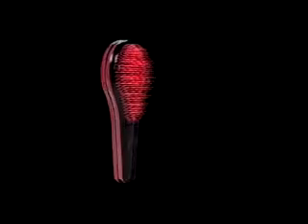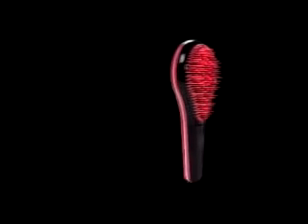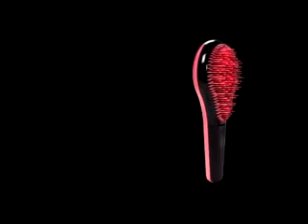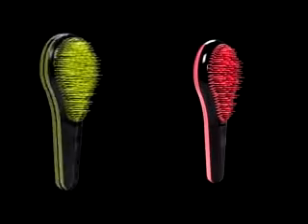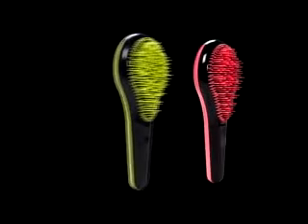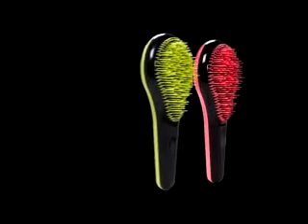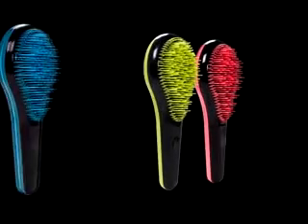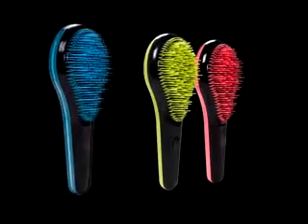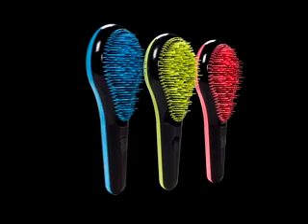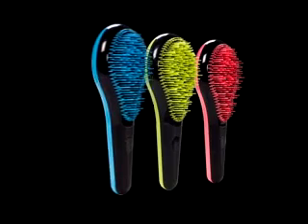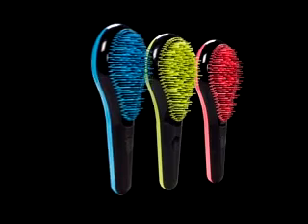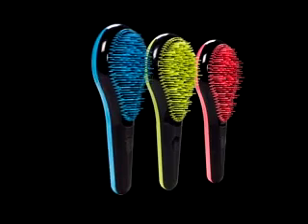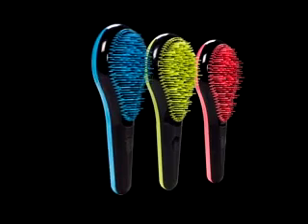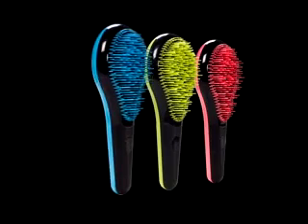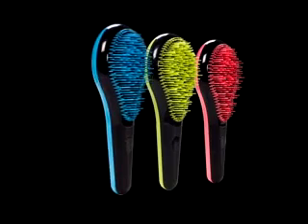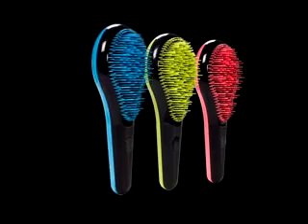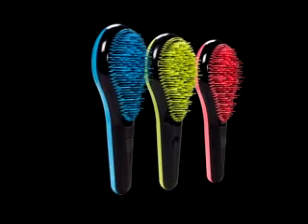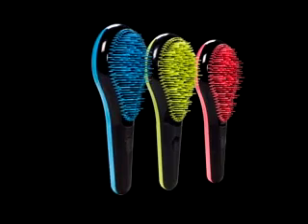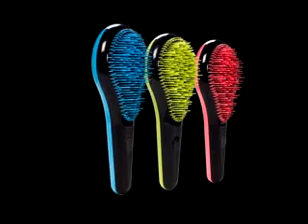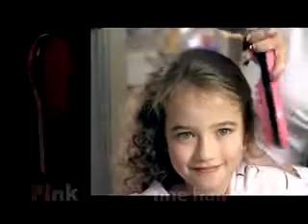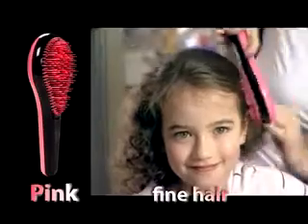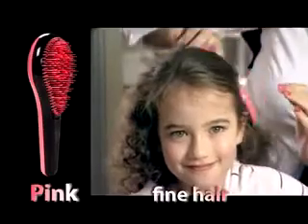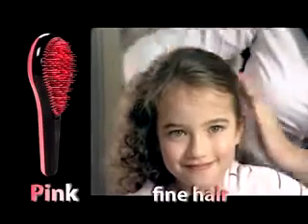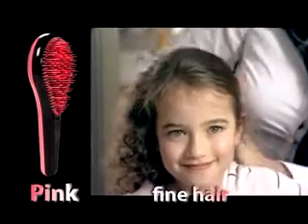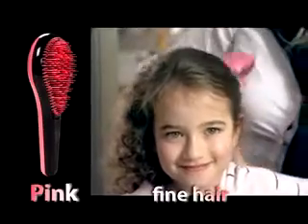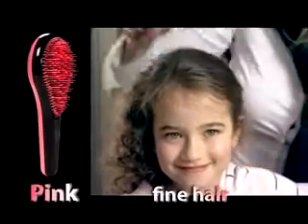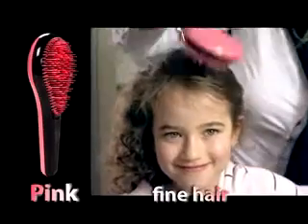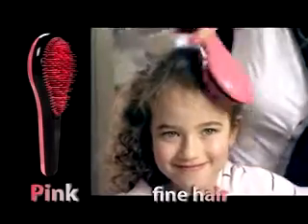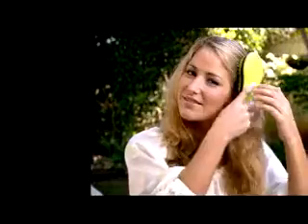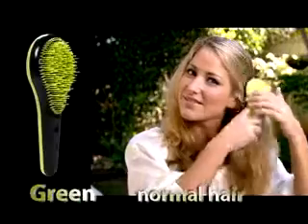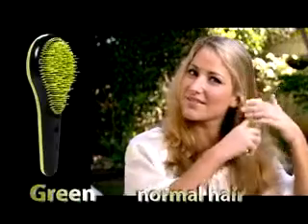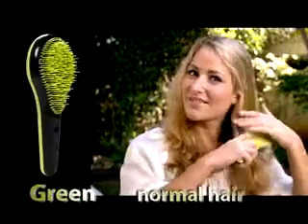The Ultimate Hair Brush is available in three color-coded models to match different hair types.